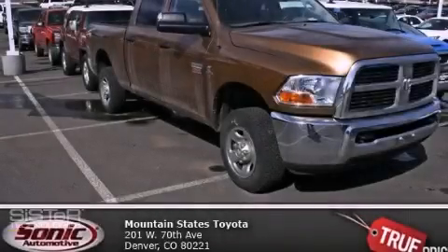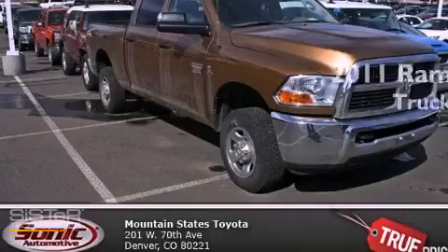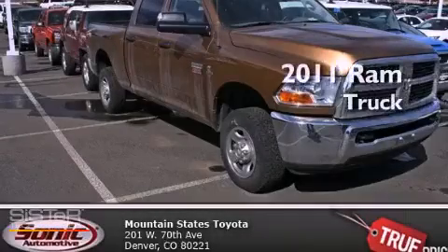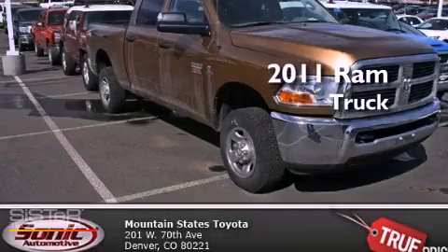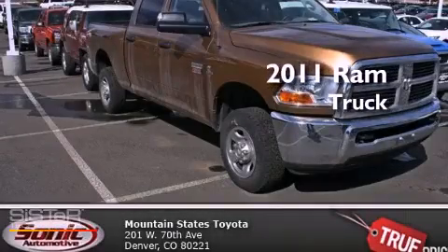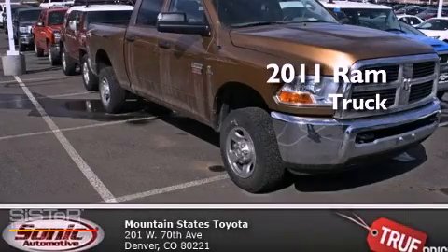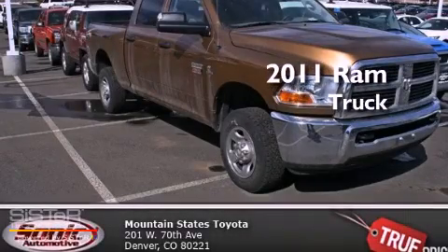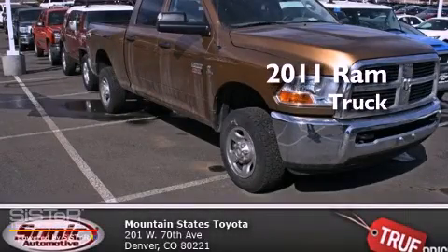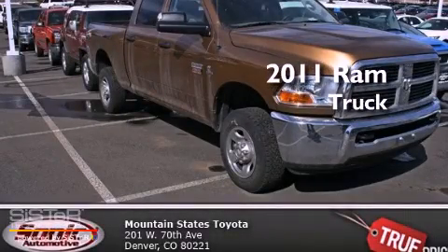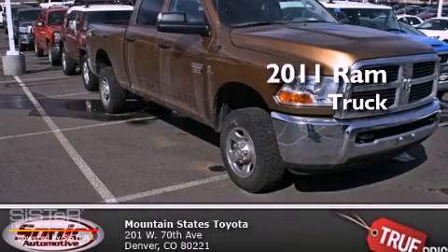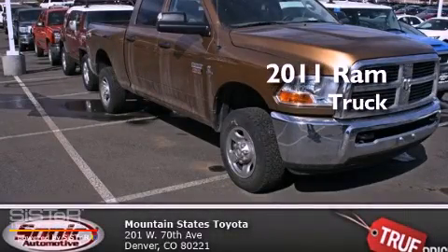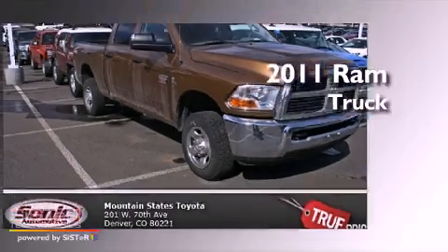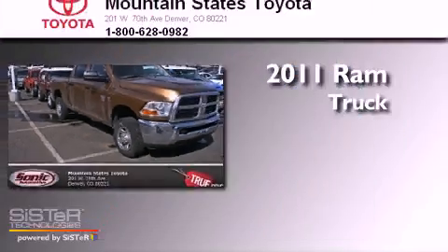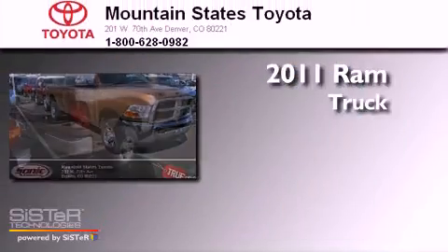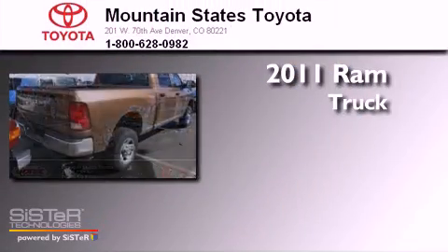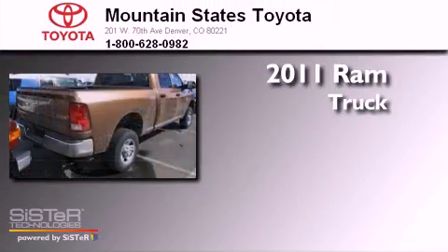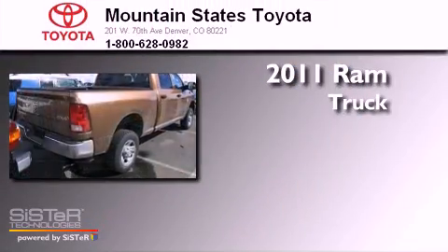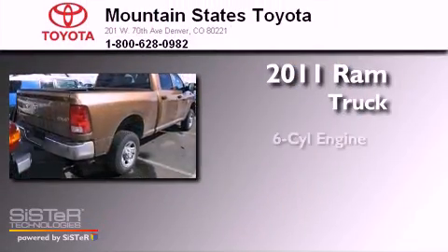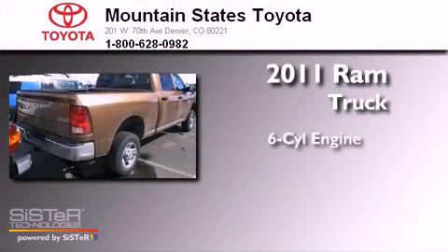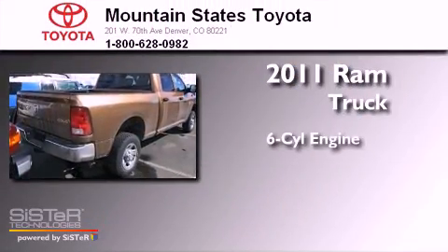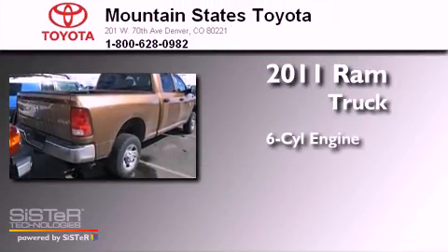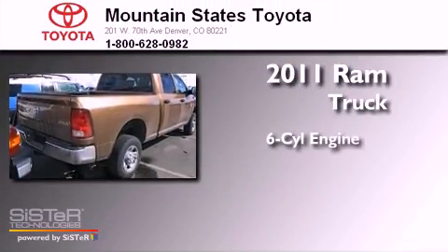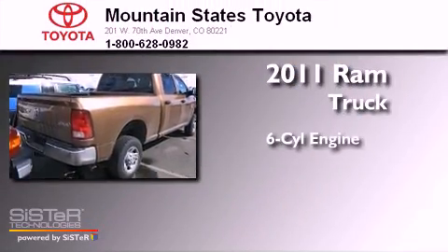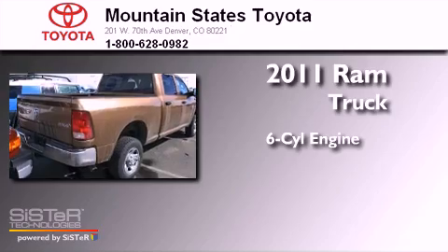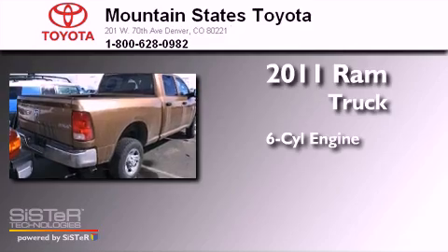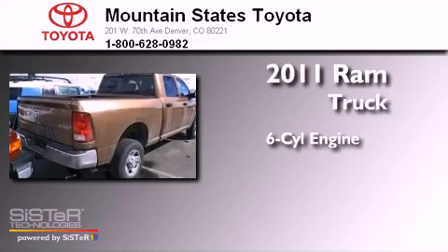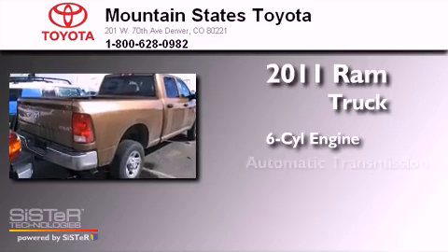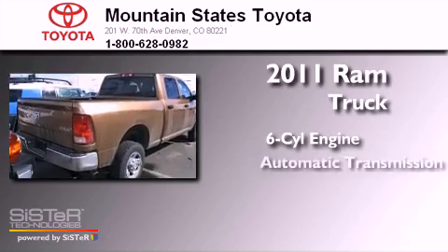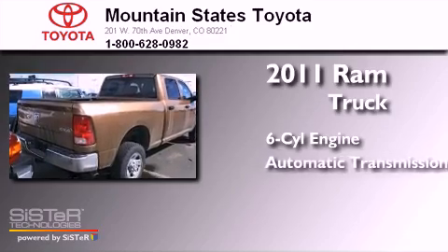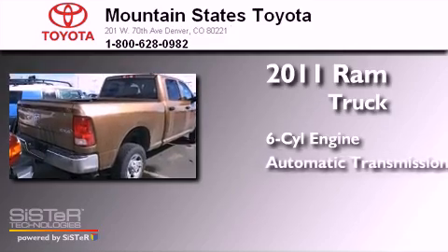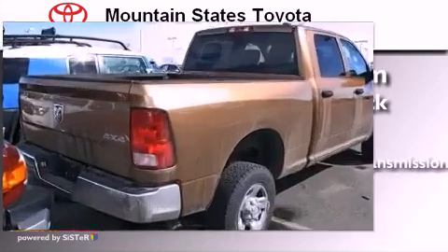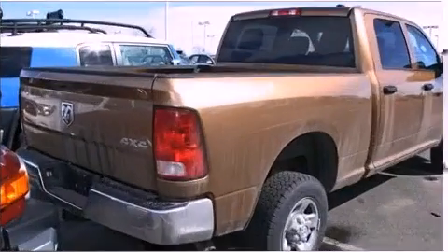This is a 2011 Ram truck. It features a six-cylinder engine and automatic transmission.